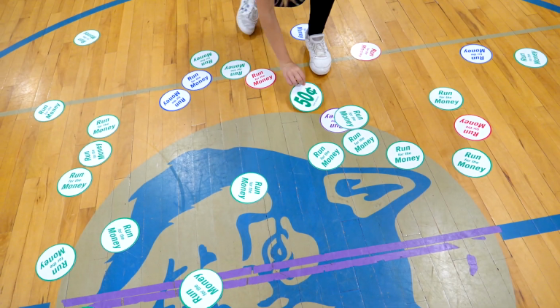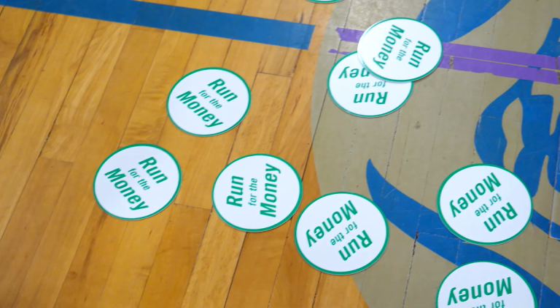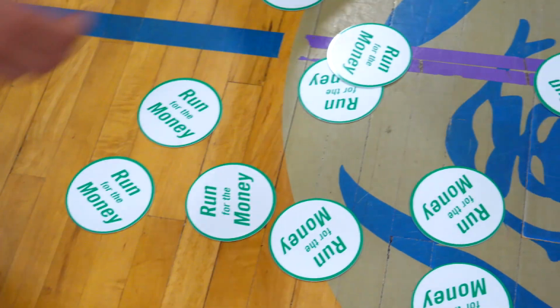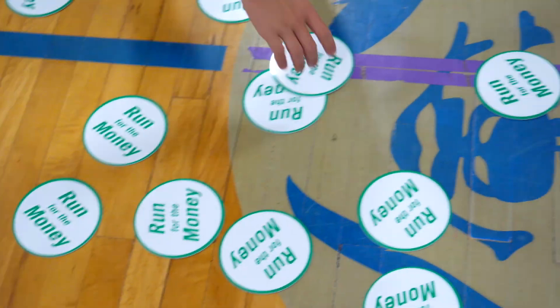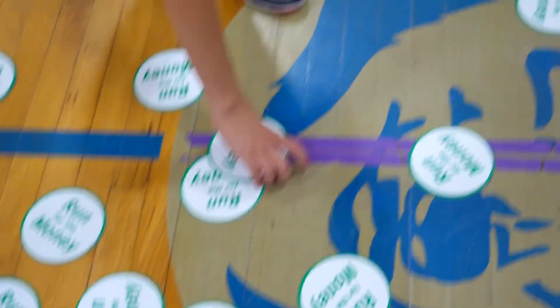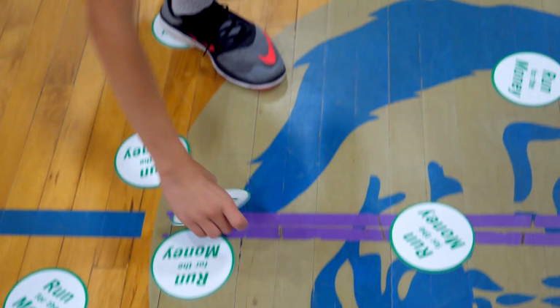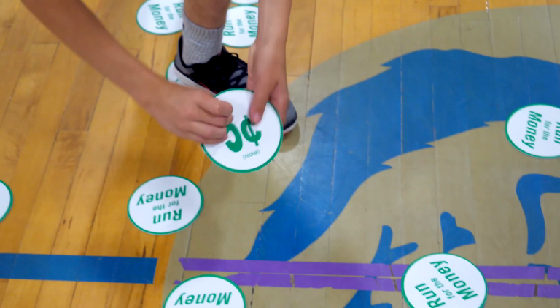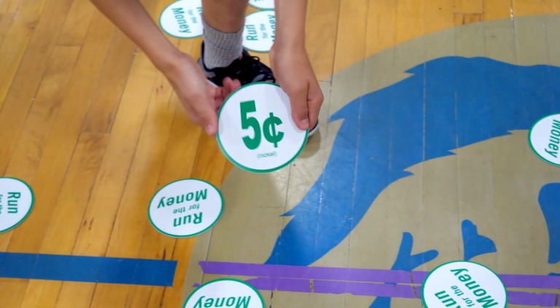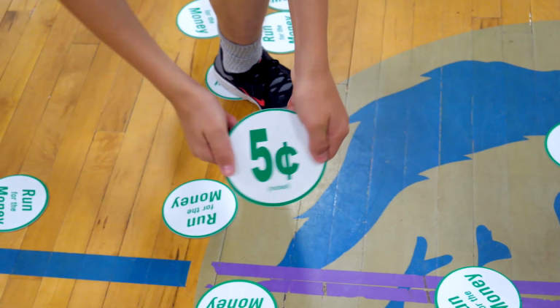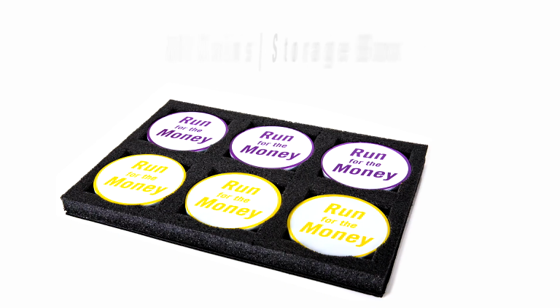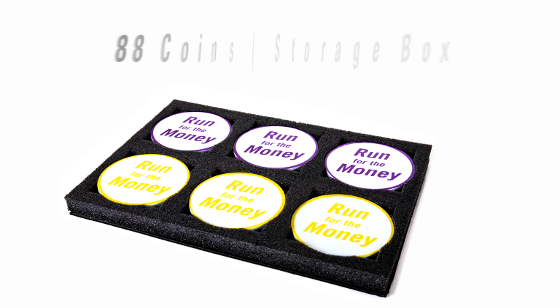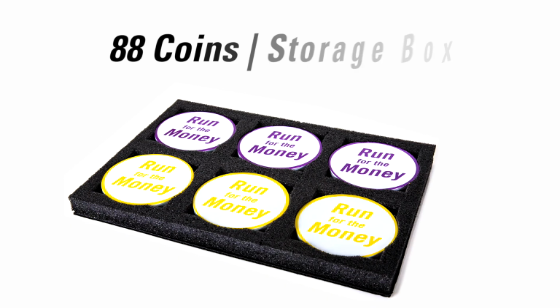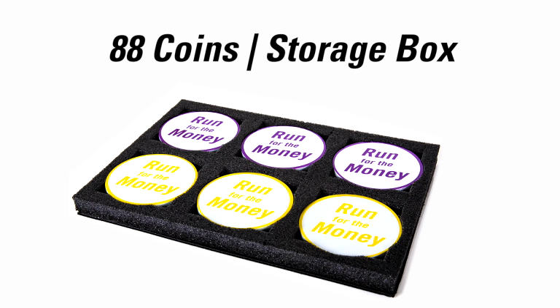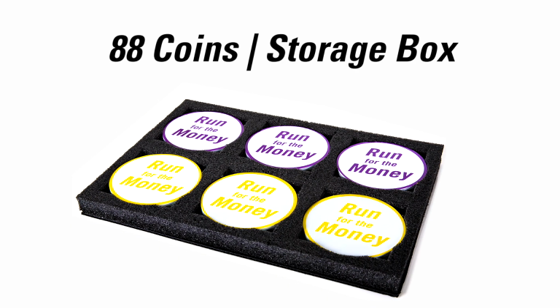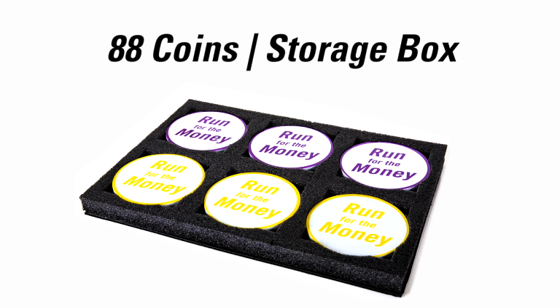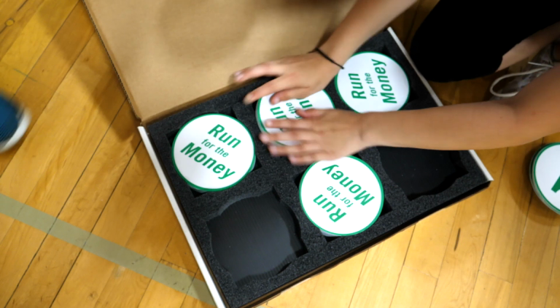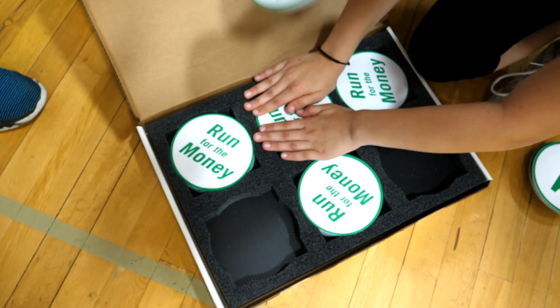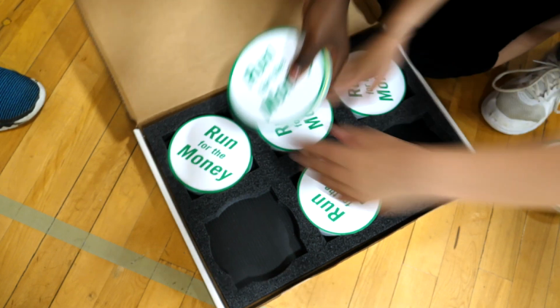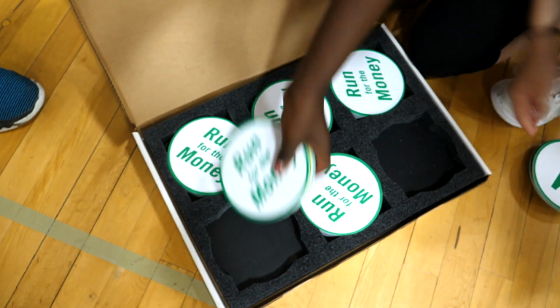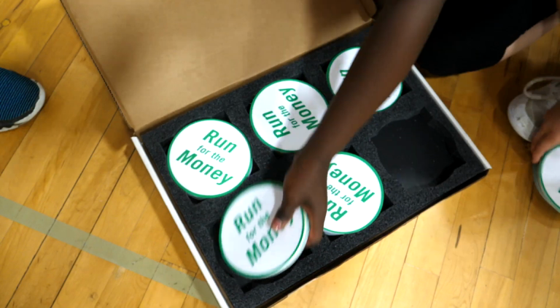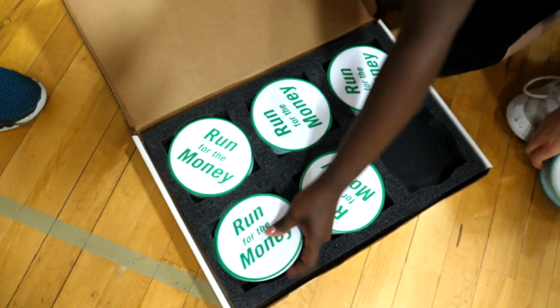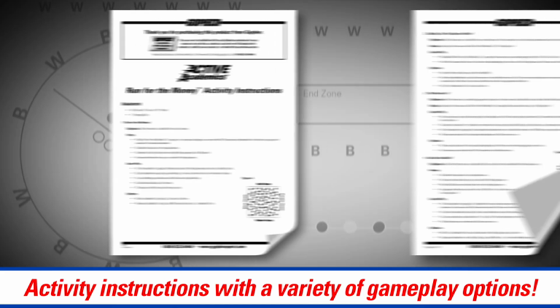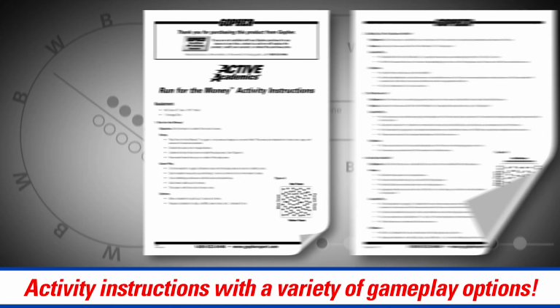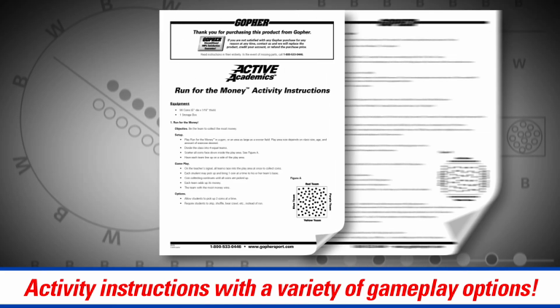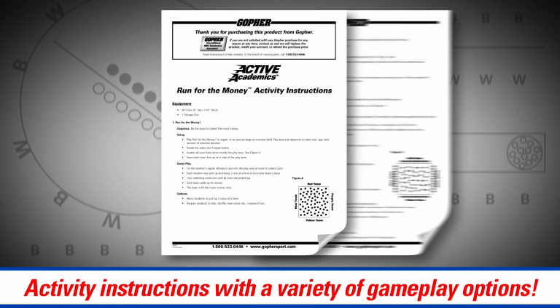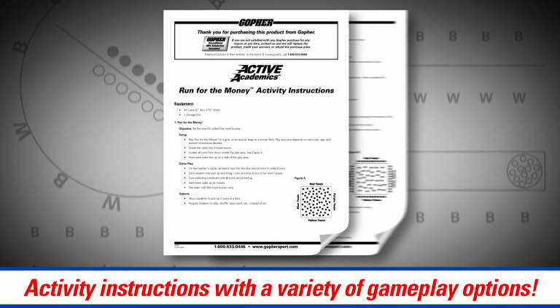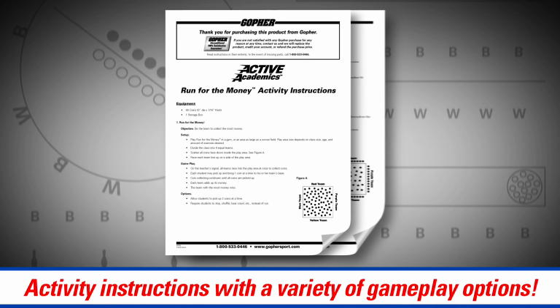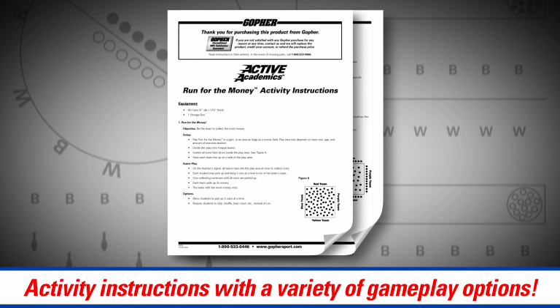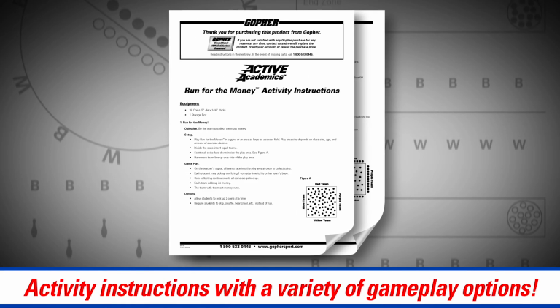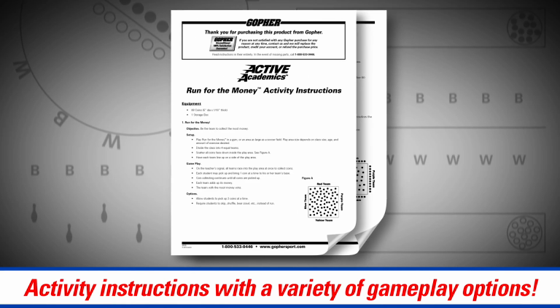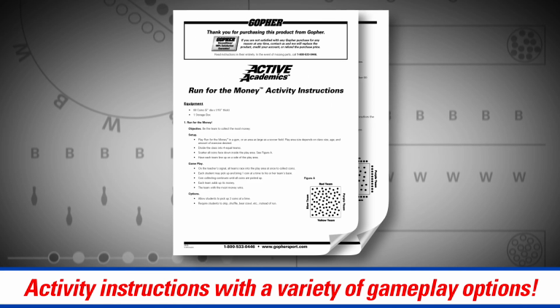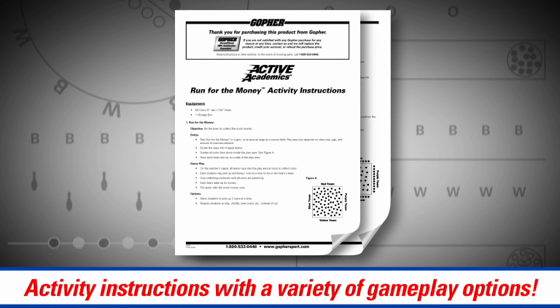The Active Academics Run for the Money set includes 88 coins, one storage box, and activity instructions with a variety of gameplay options.